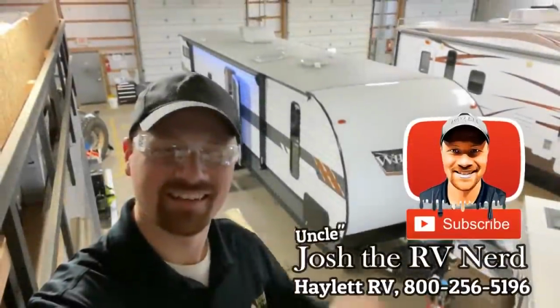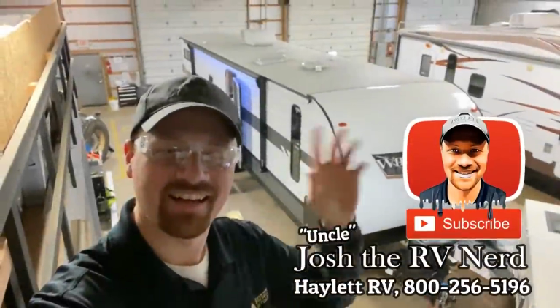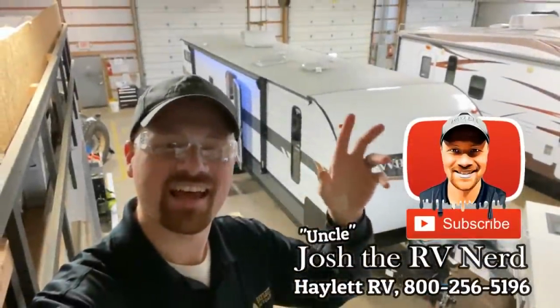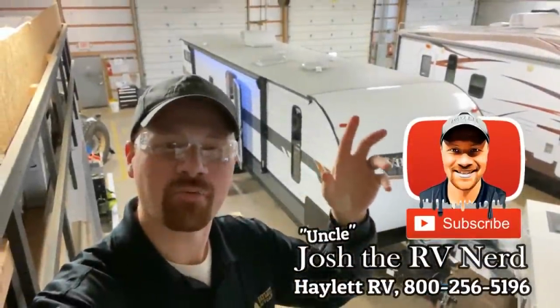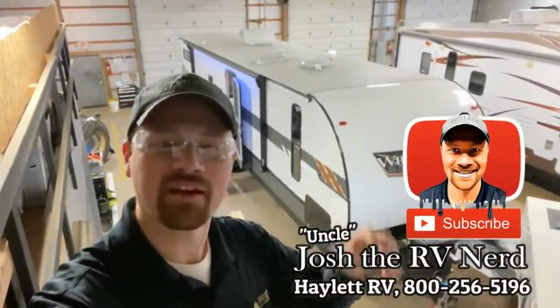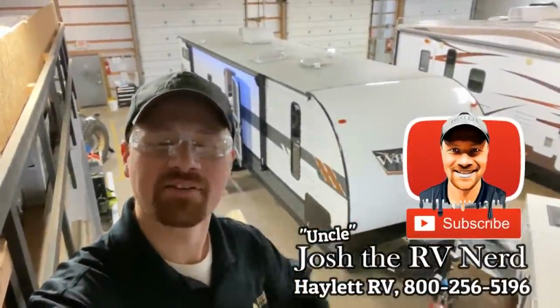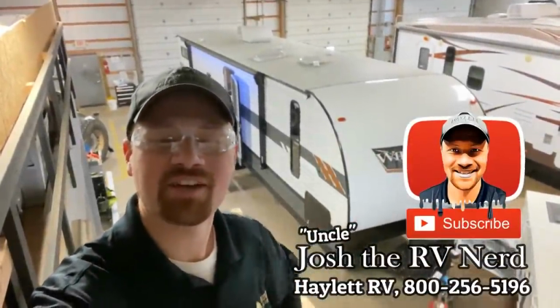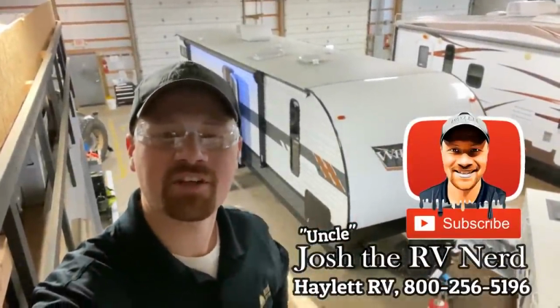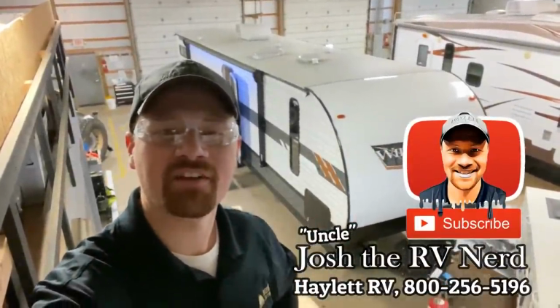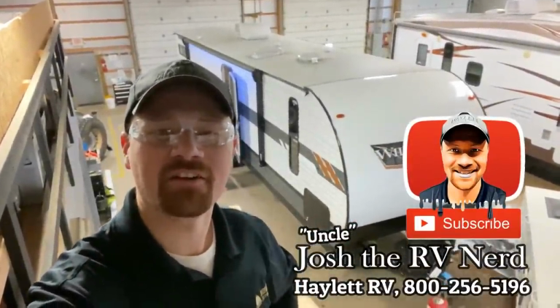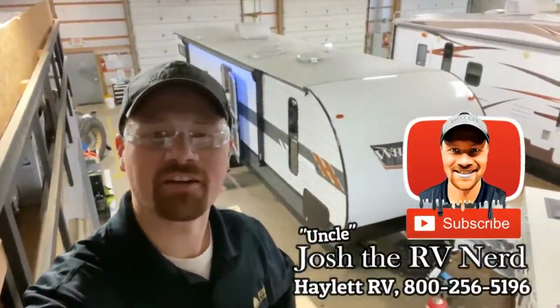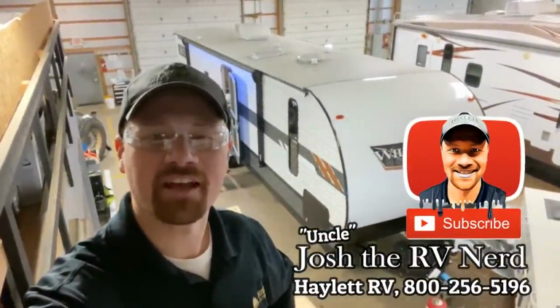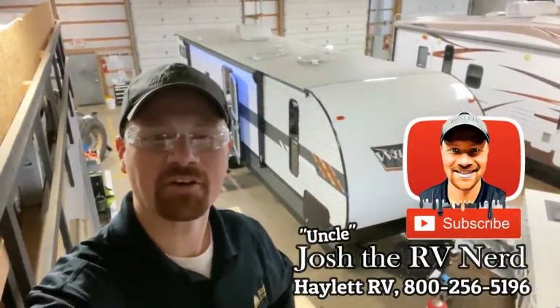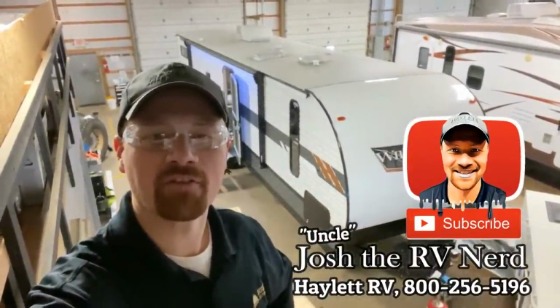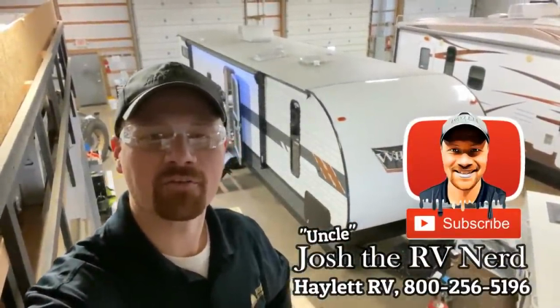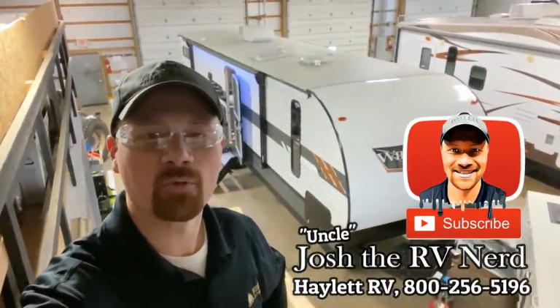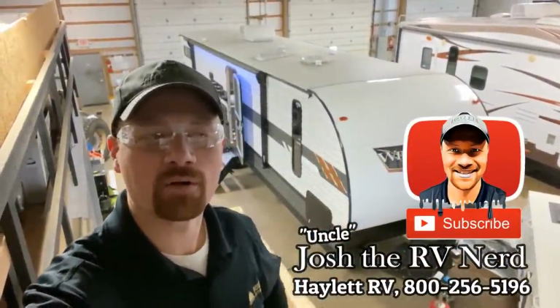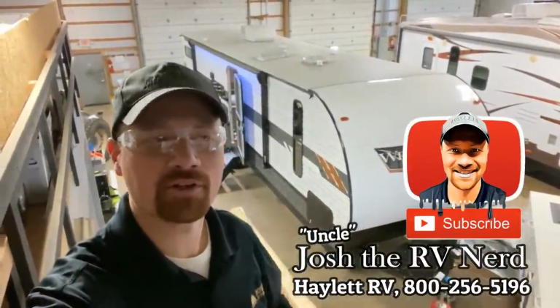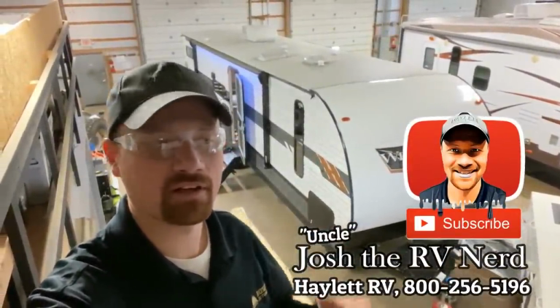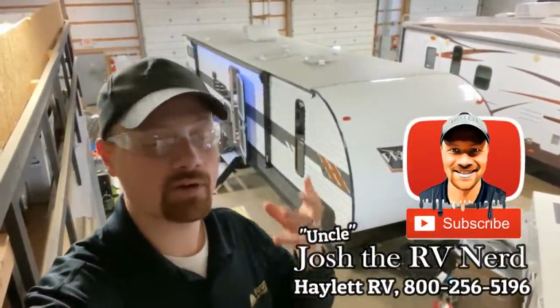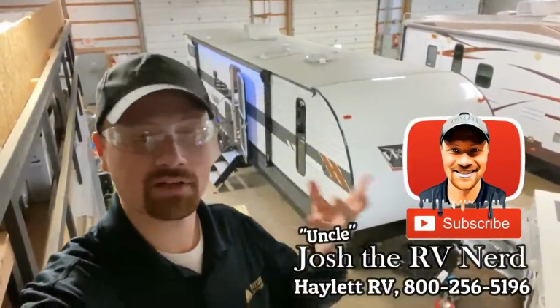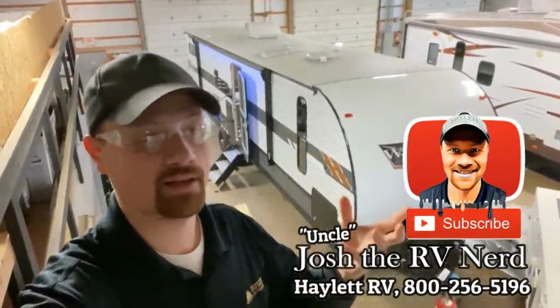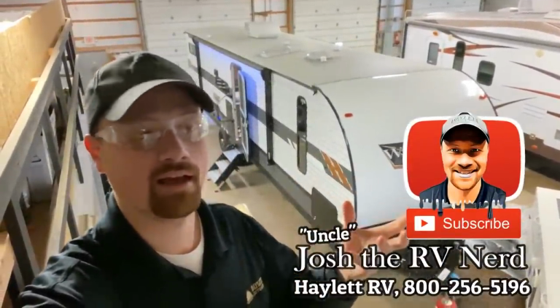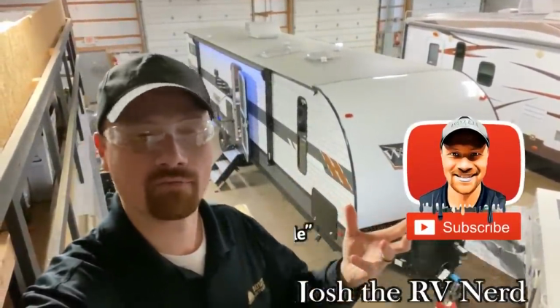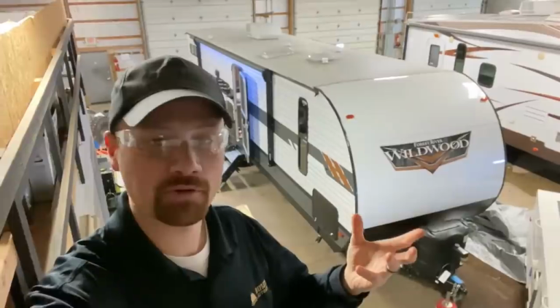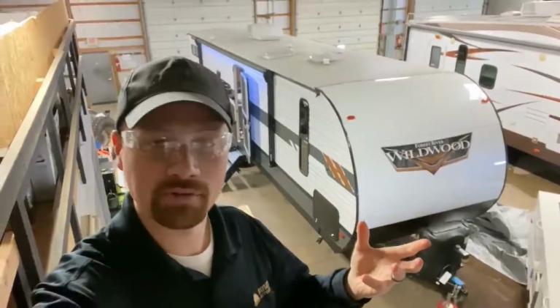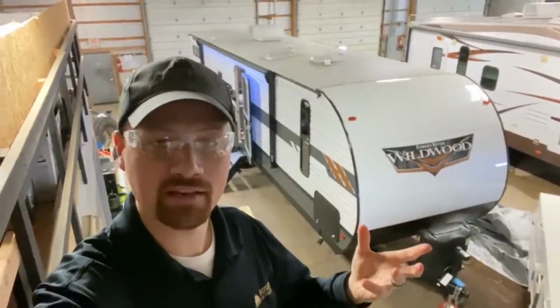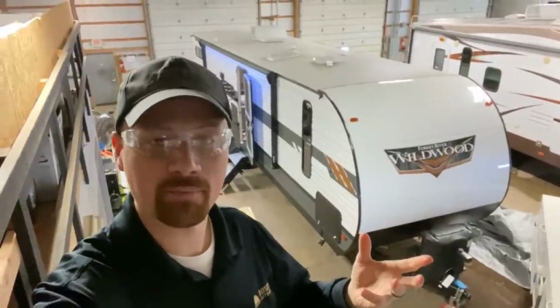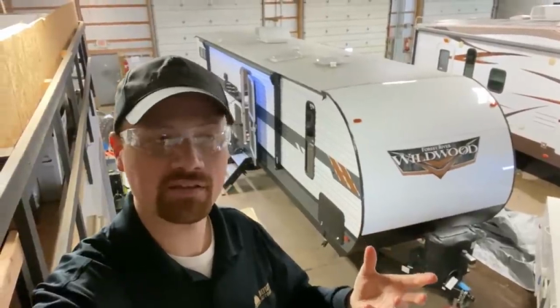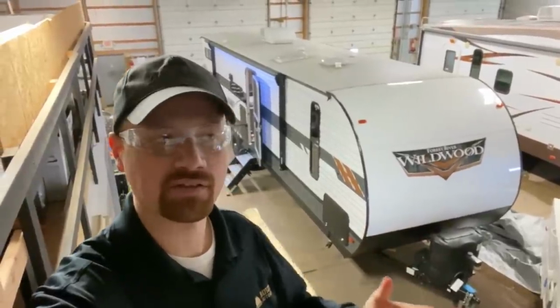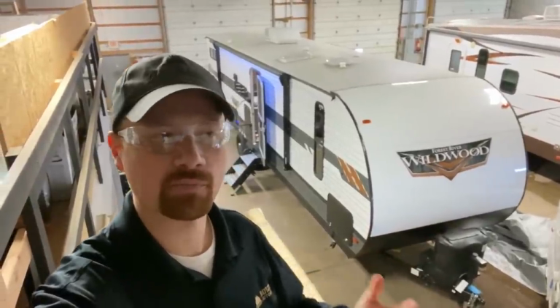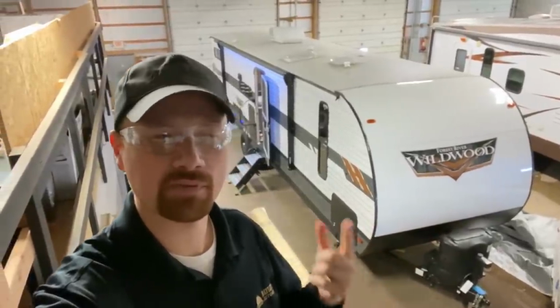Hey everybody, Josh AirVinard here at Harold RV of Coldwater, Michigan. A question I get on a virtual daily basis is people say...